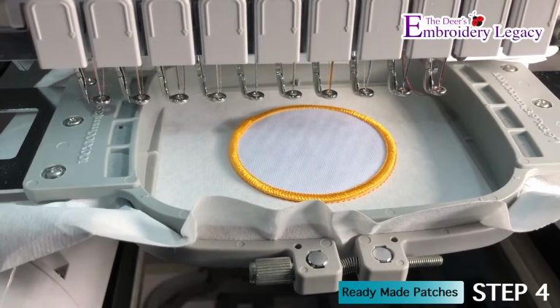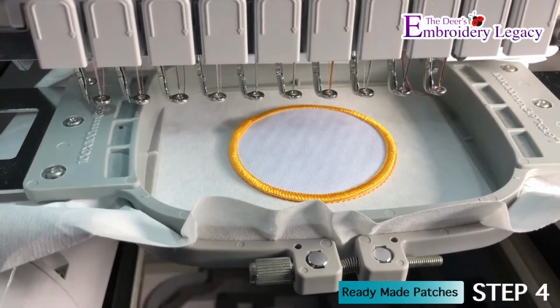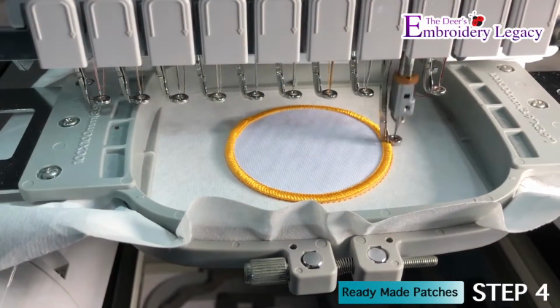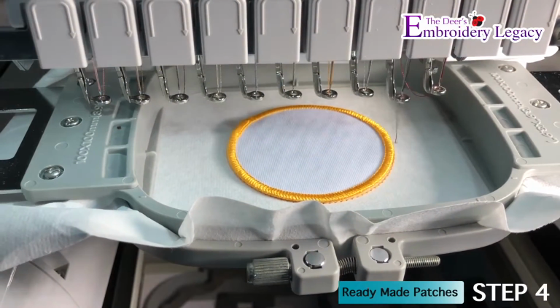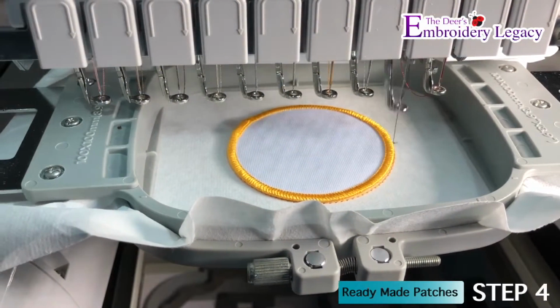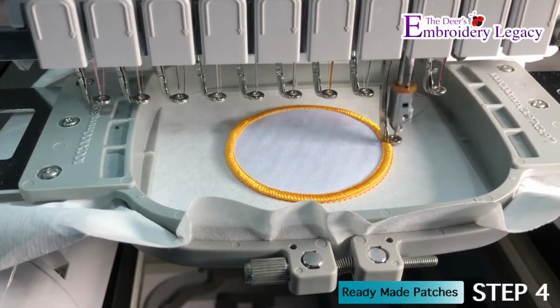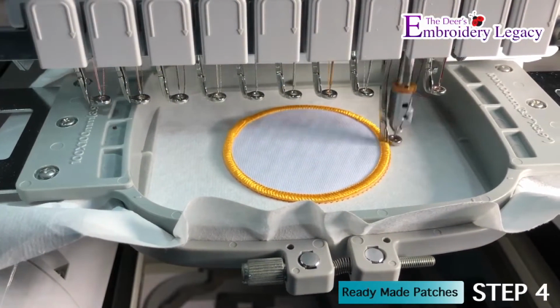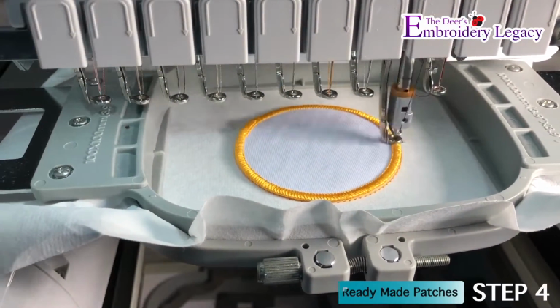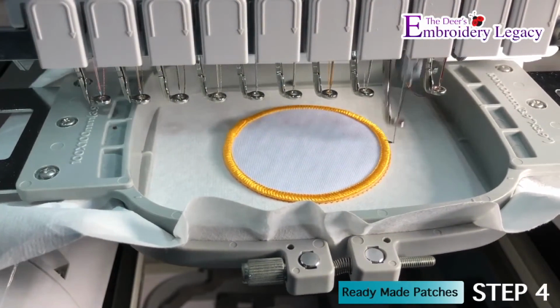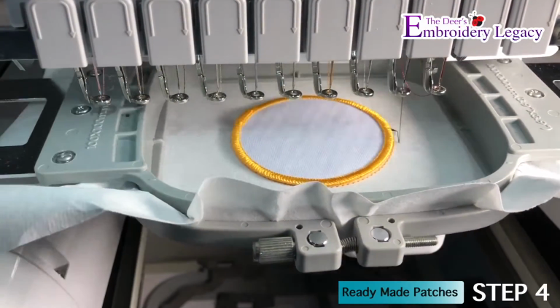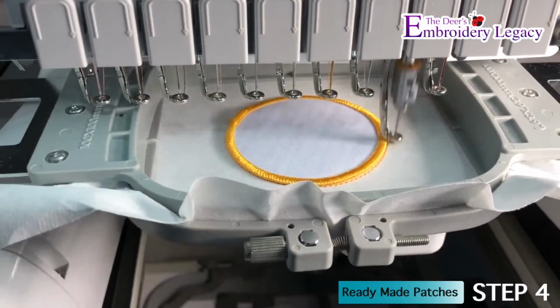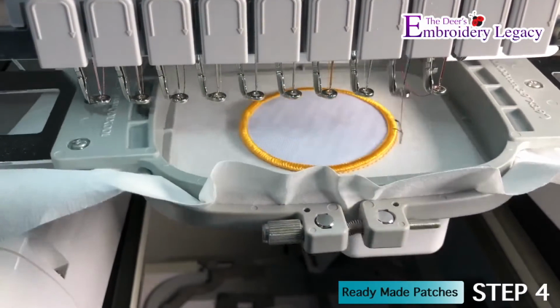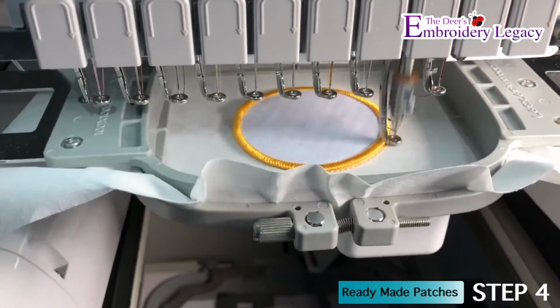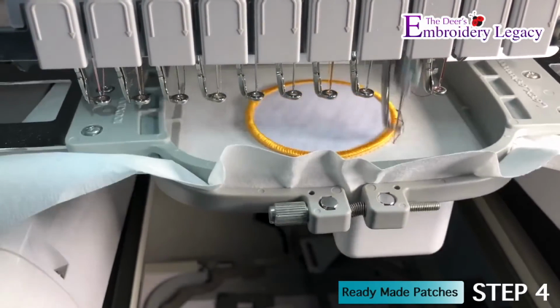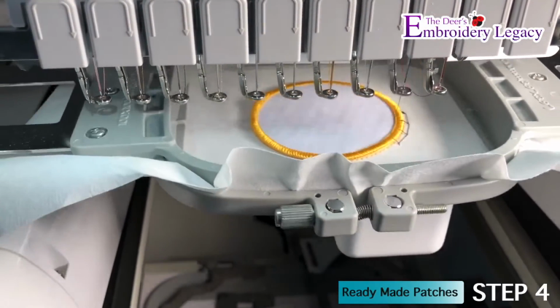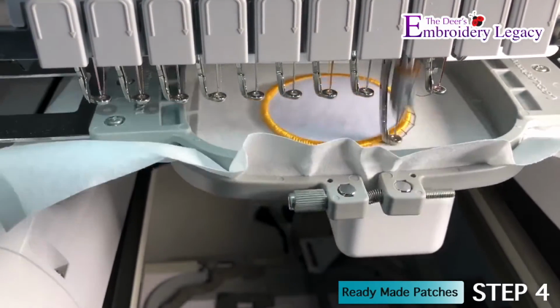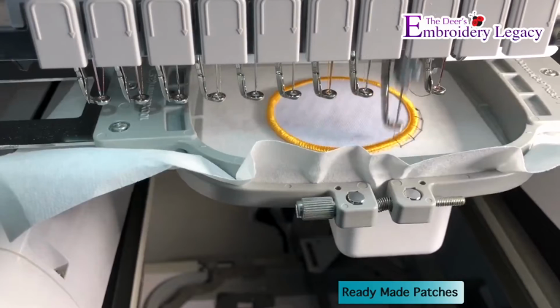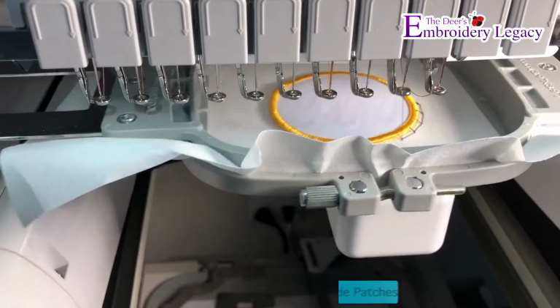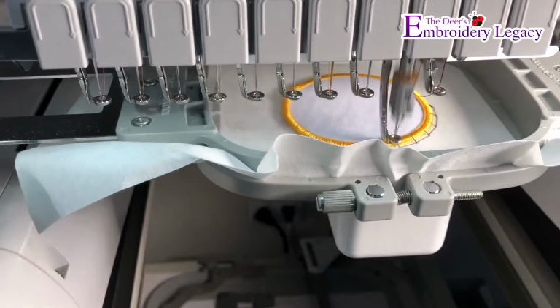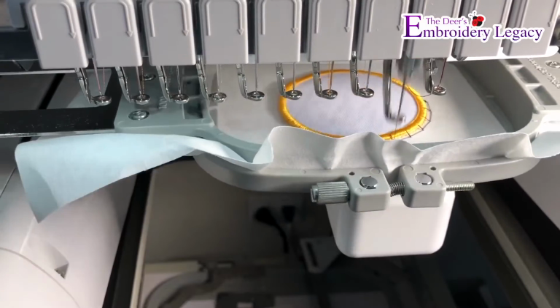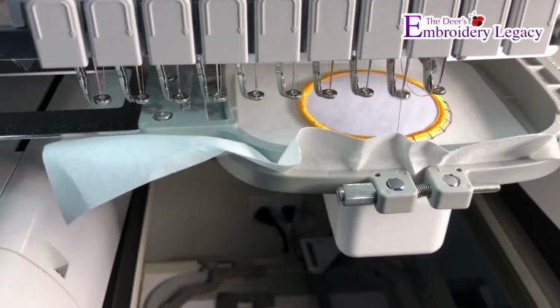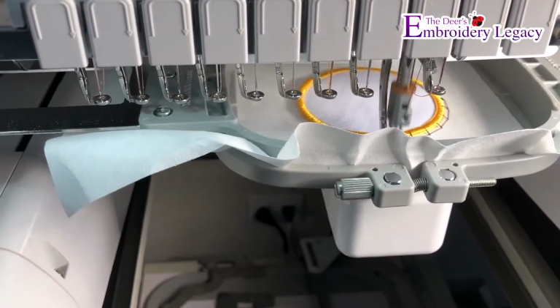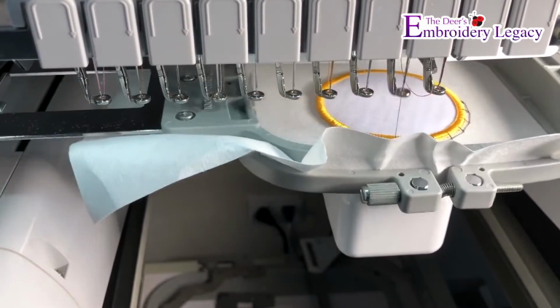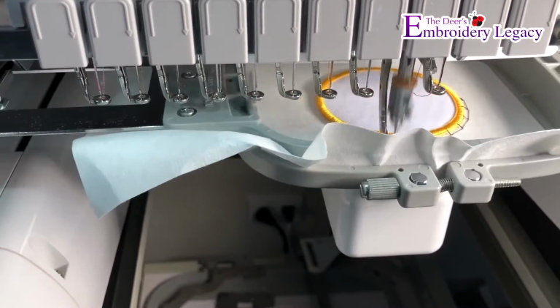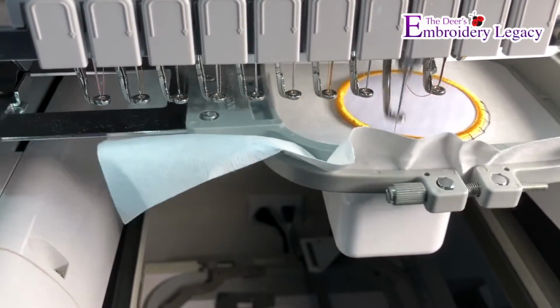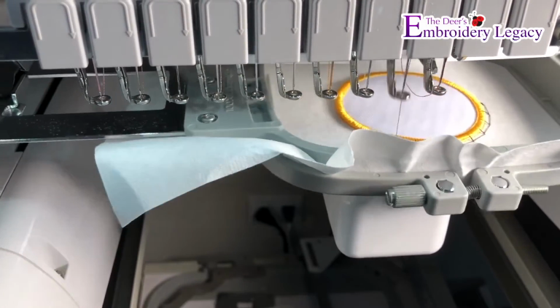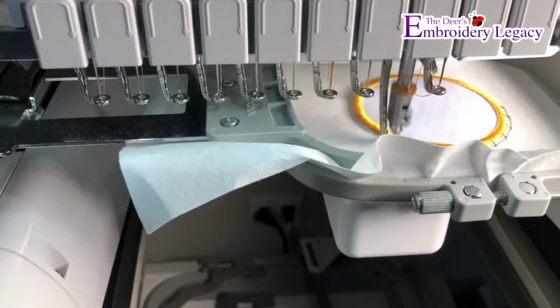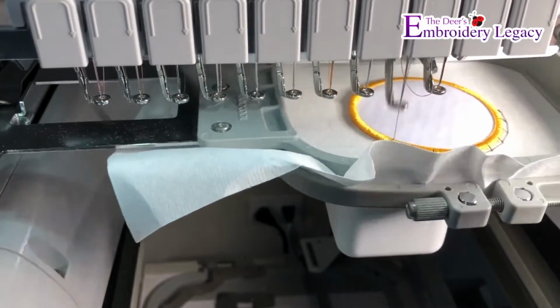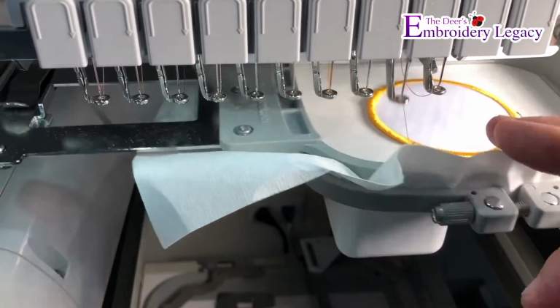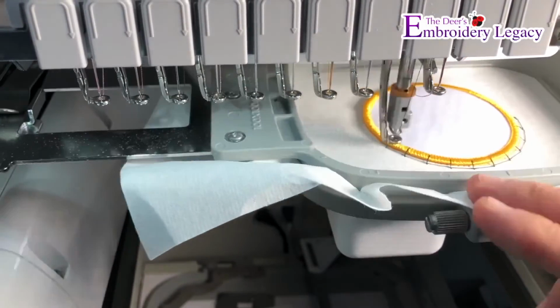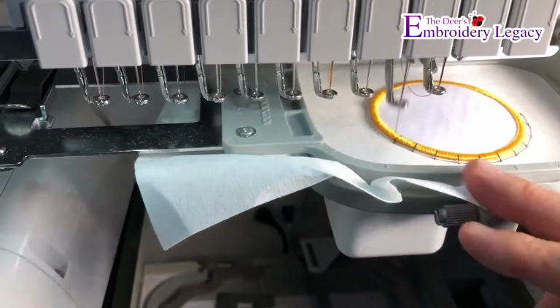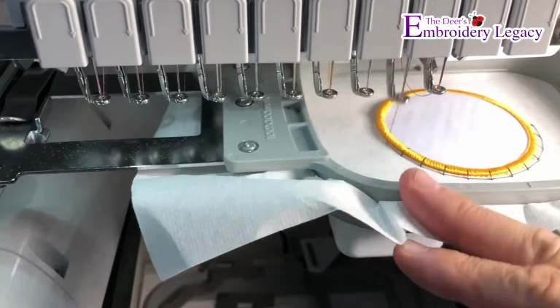We are now going to place the hoop back onto the machine and run the tack down stitches to hold our patch in place.